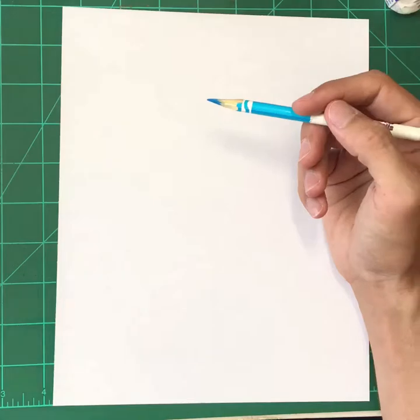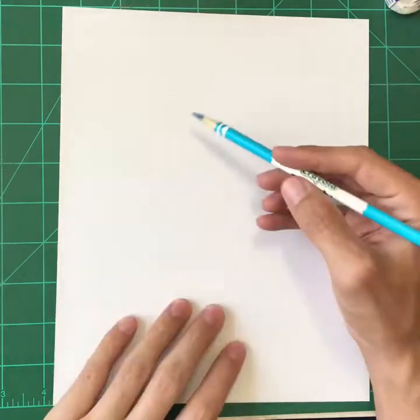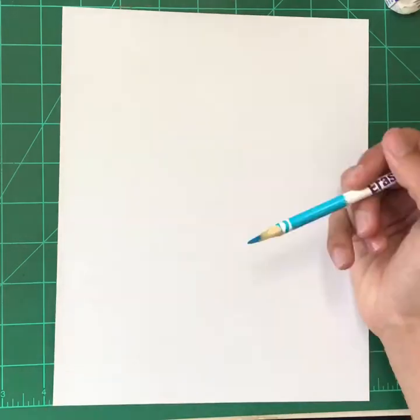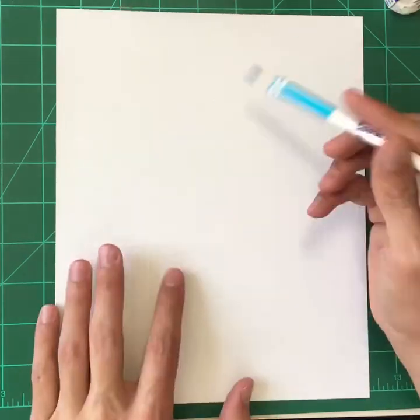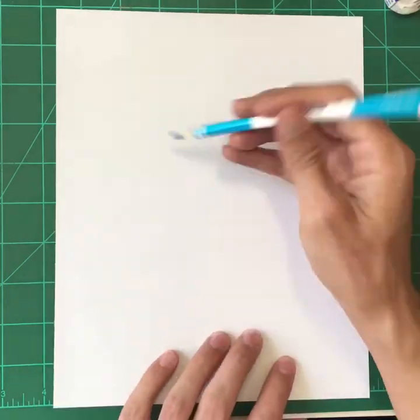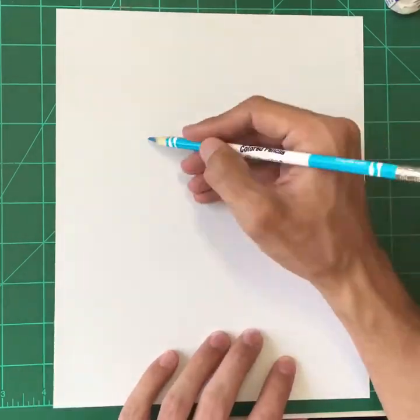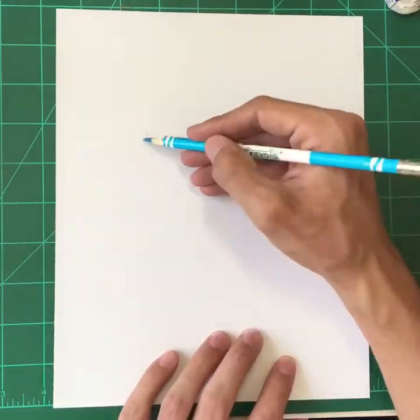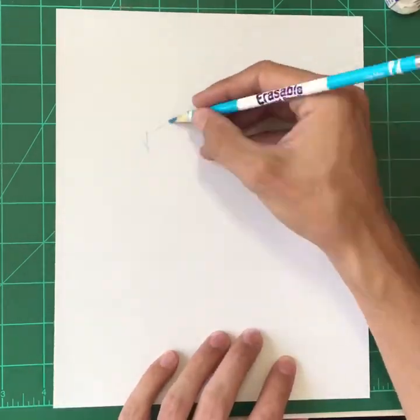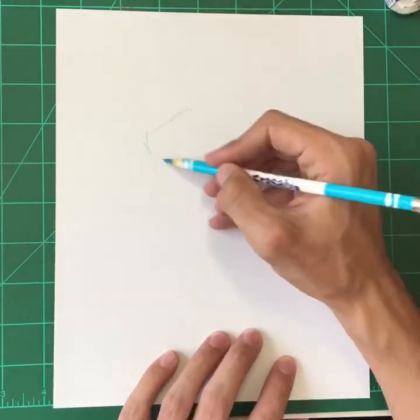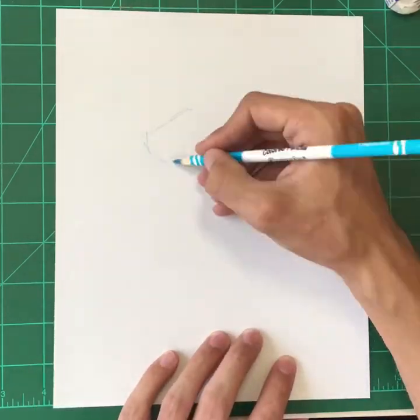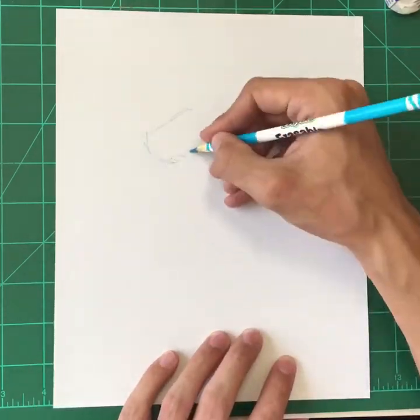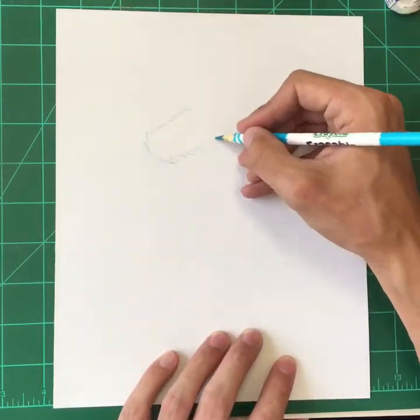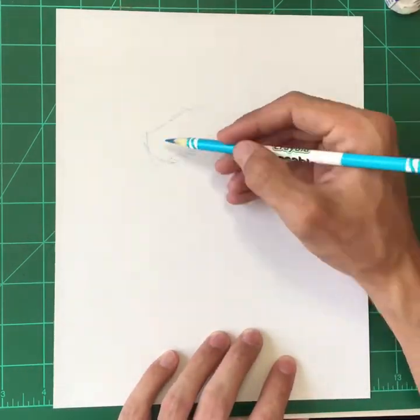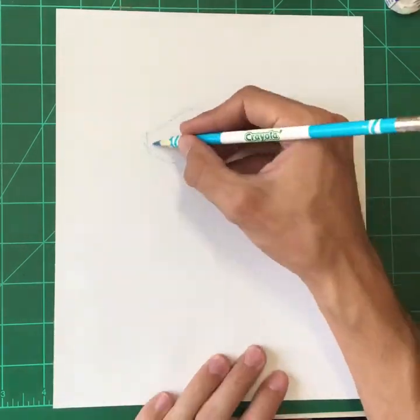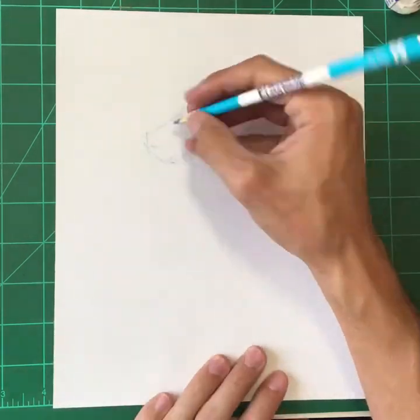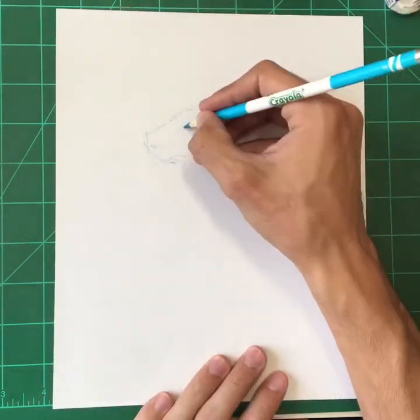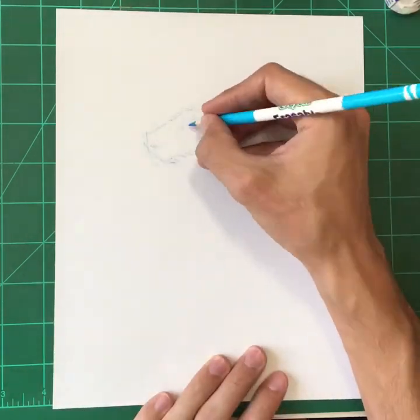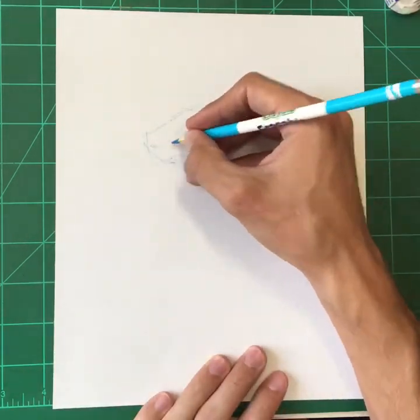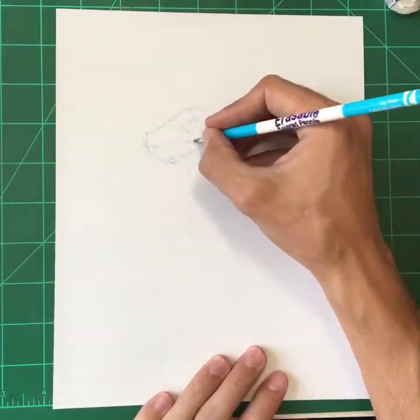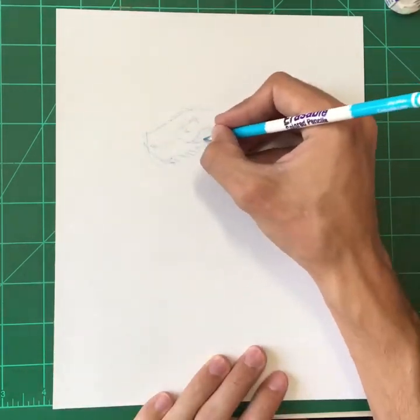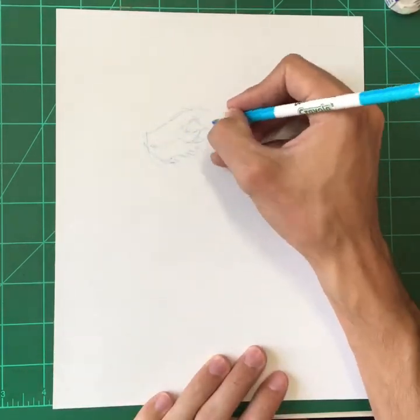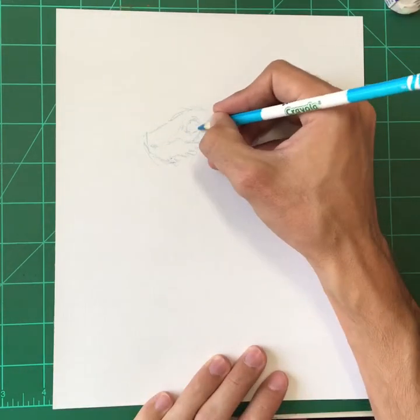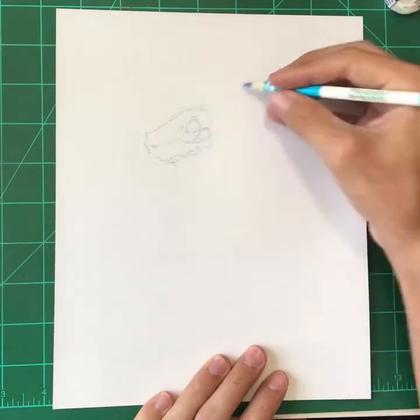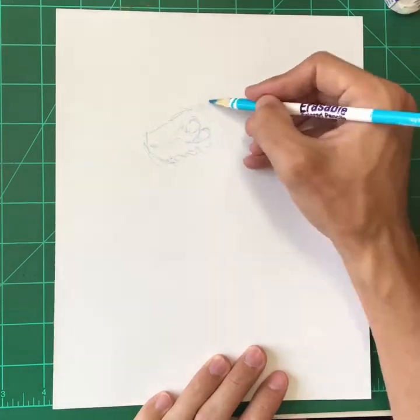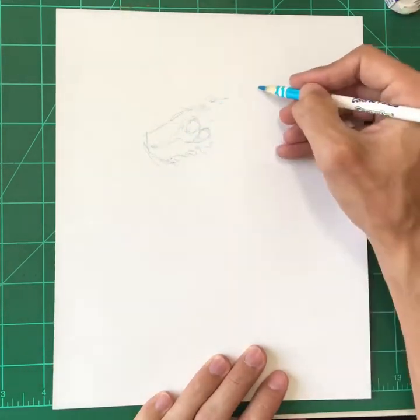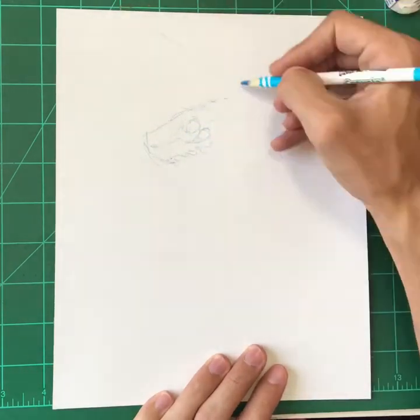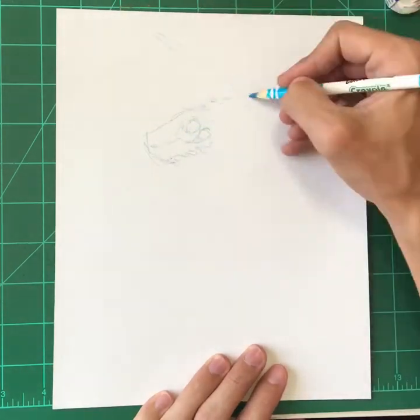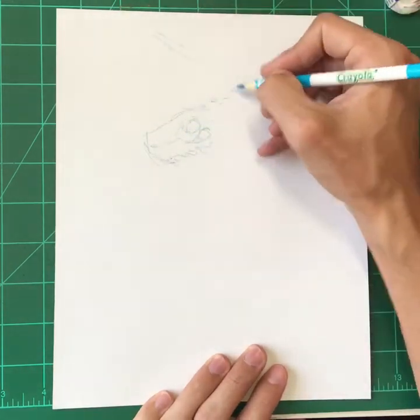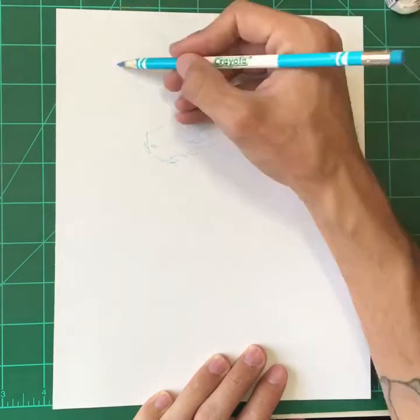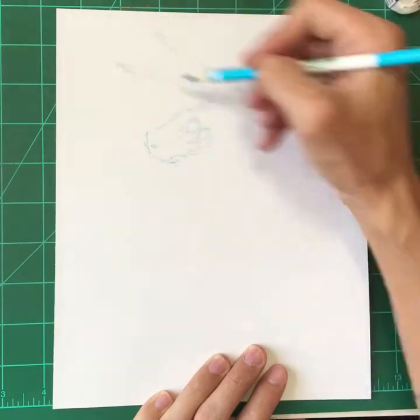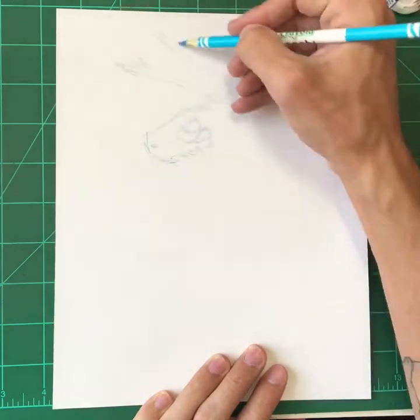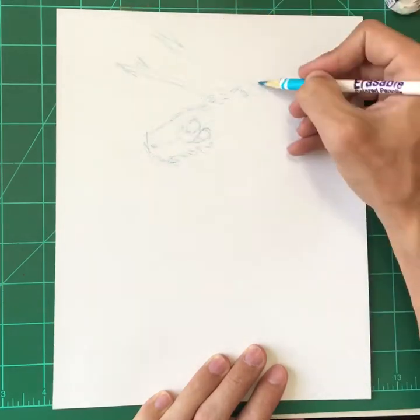Hey, what's up everyone? So in this video, I'm going to be drawing the main character from Mother Made Us to Die.